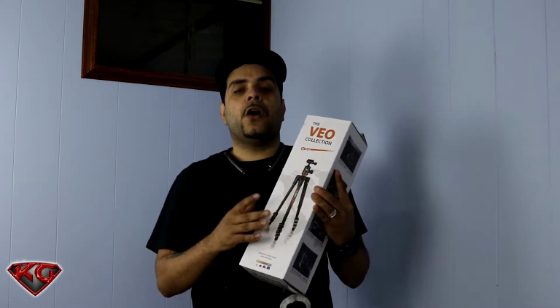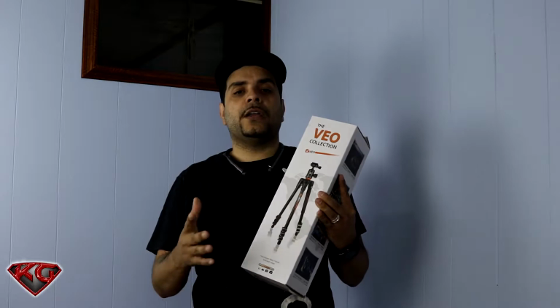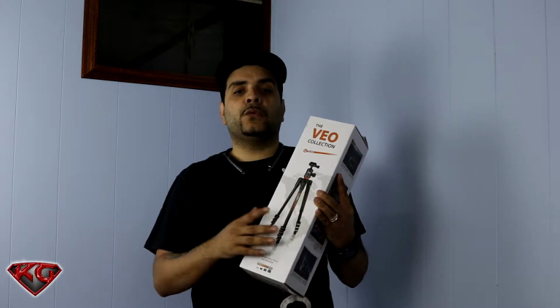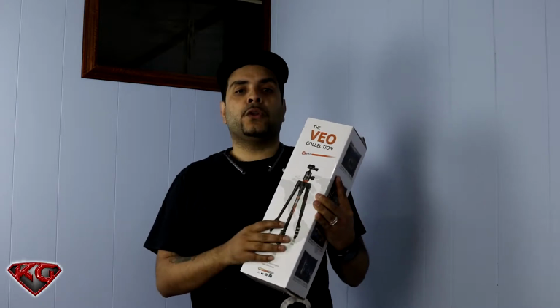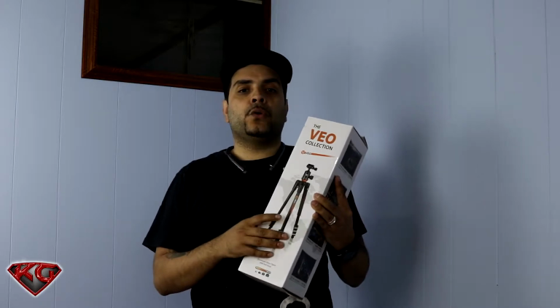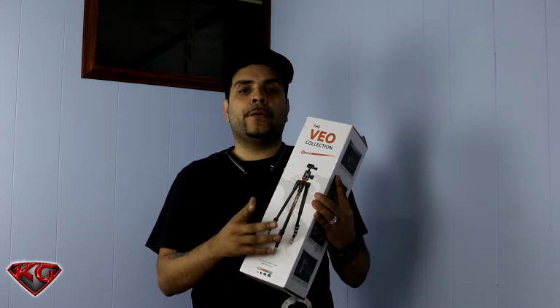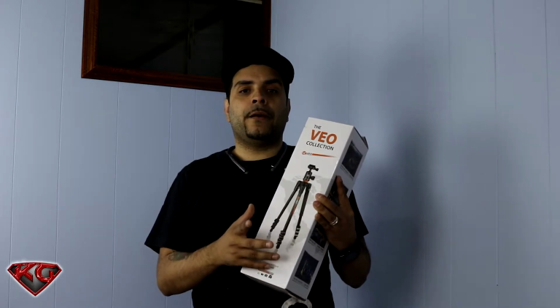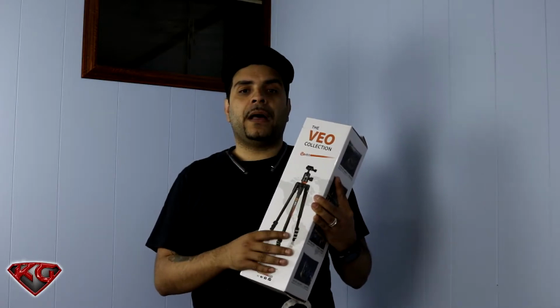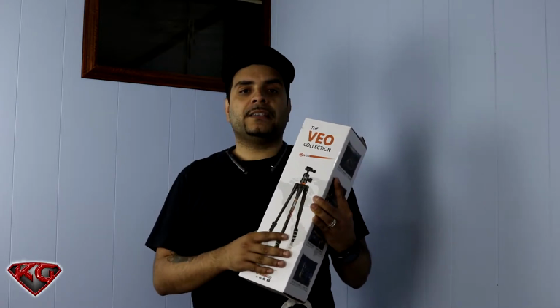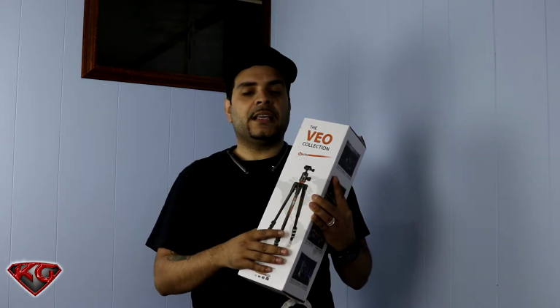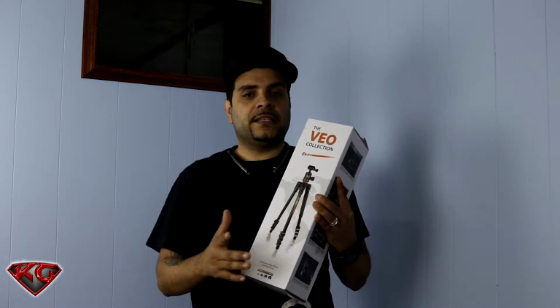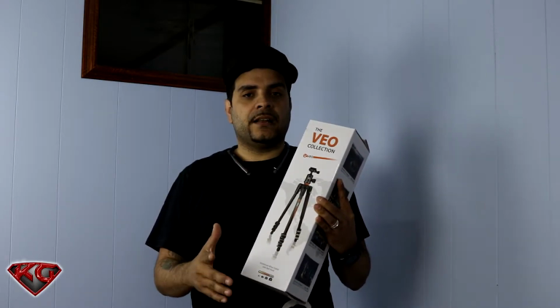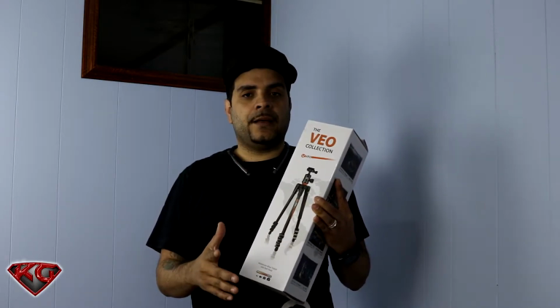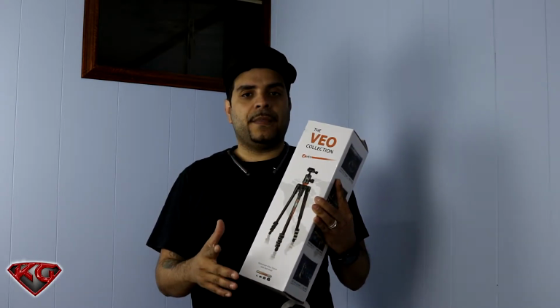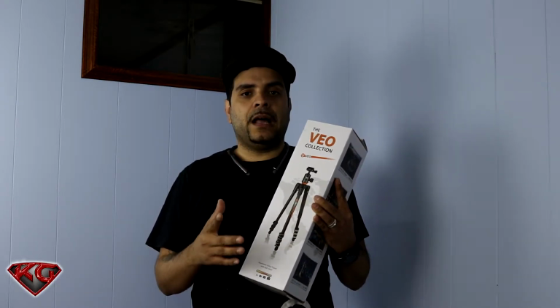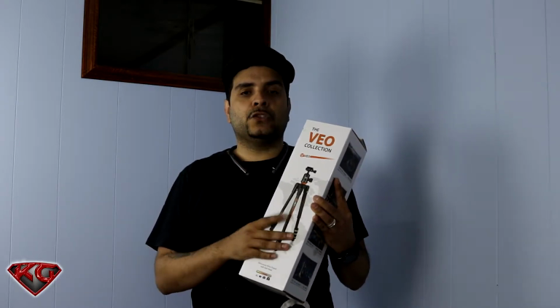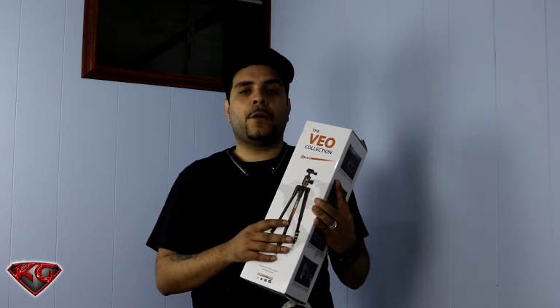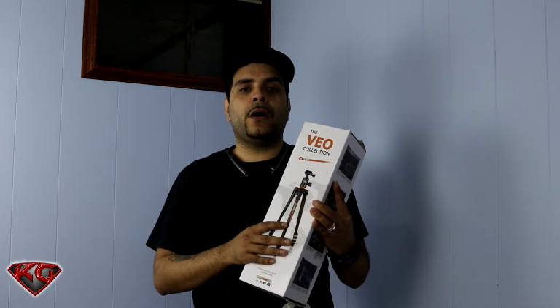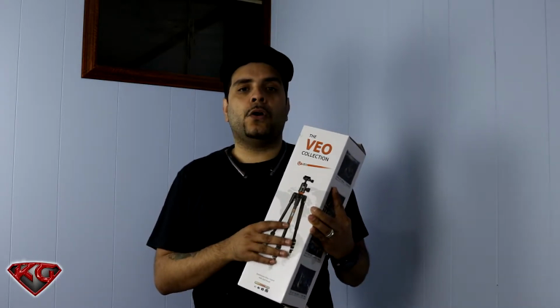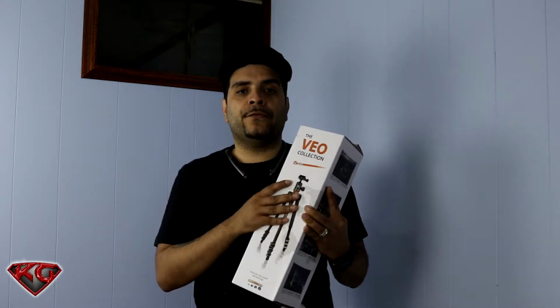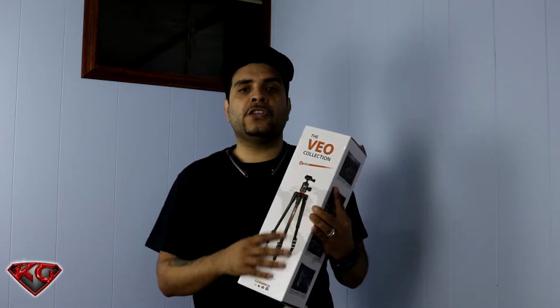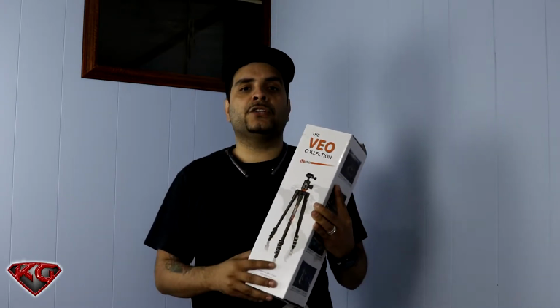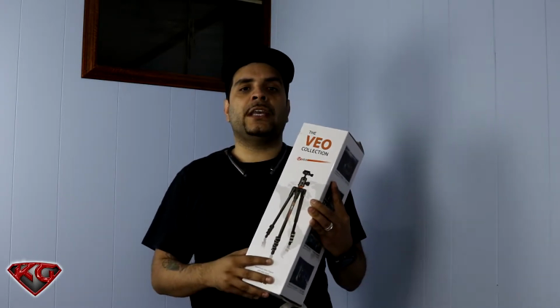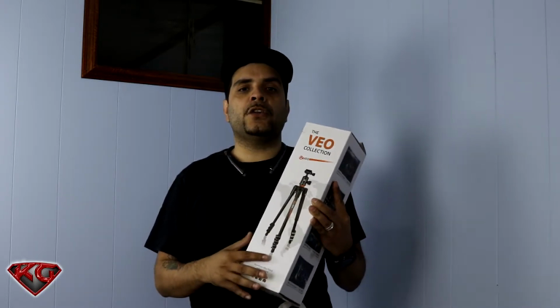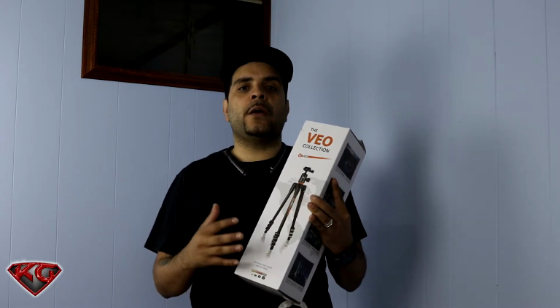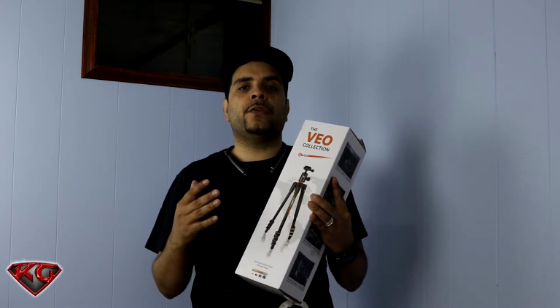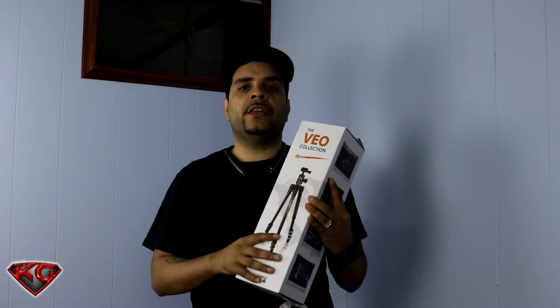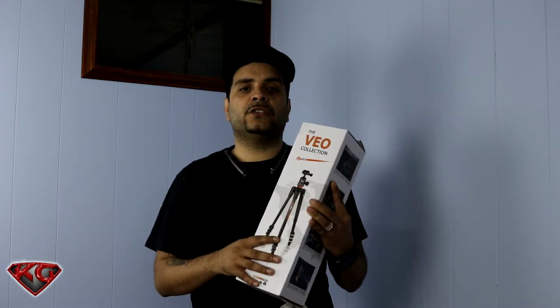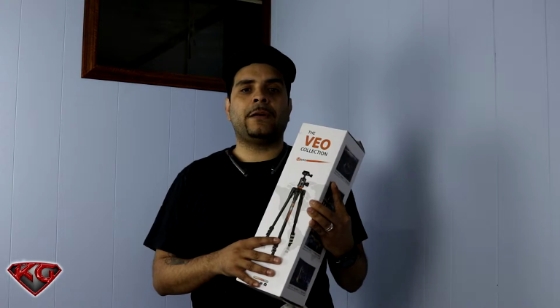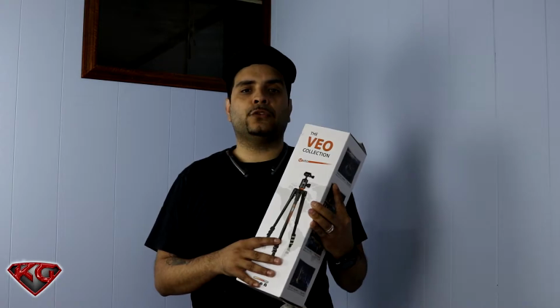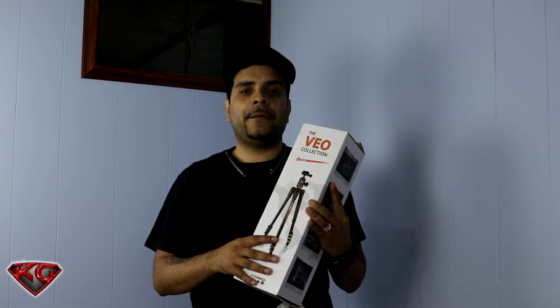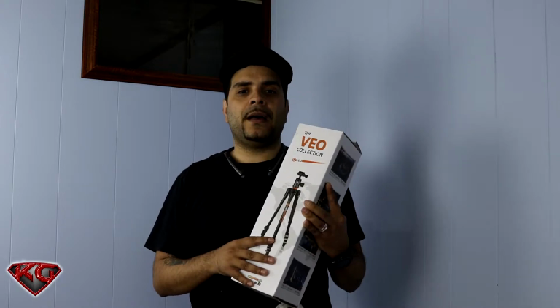We're going to do a quick unboxing and set it up. I'll talk about all the features that you get with this travel tripod.